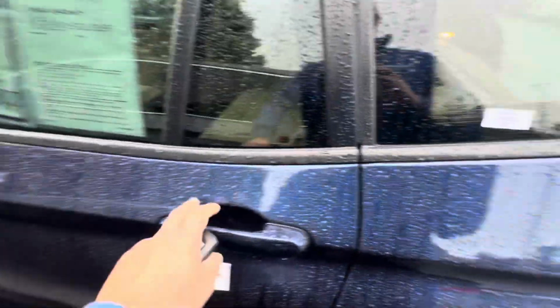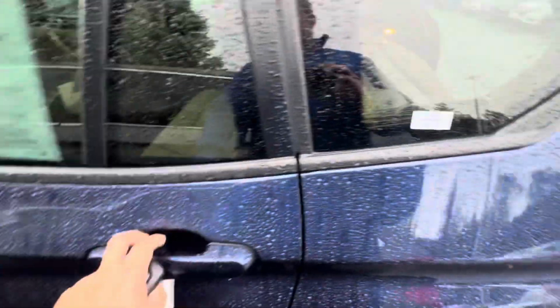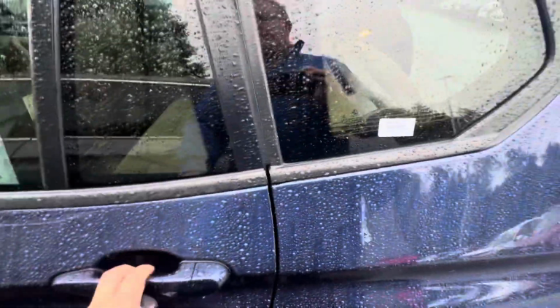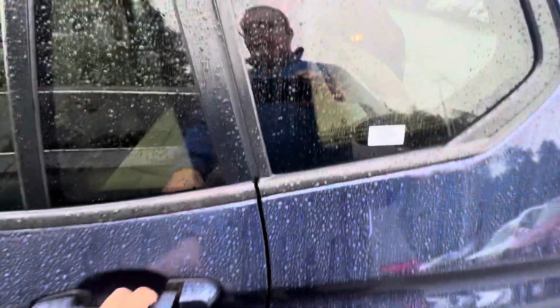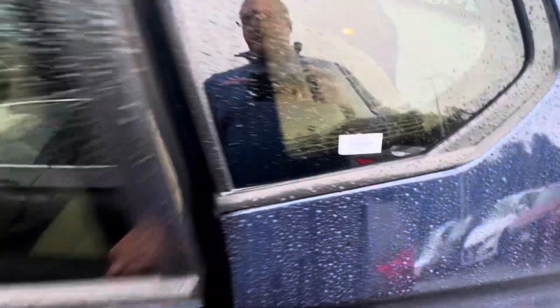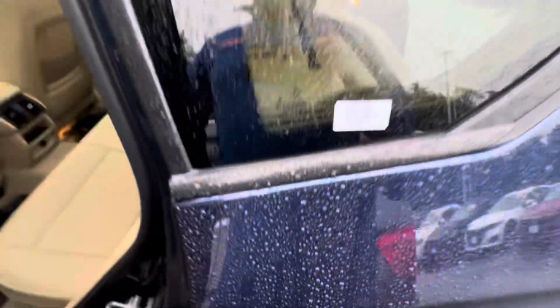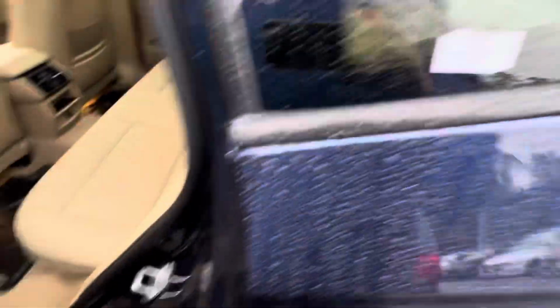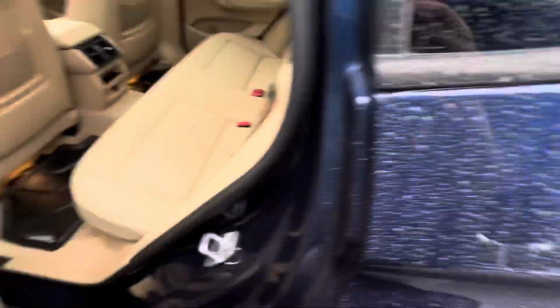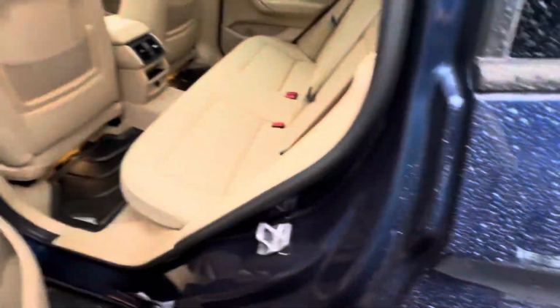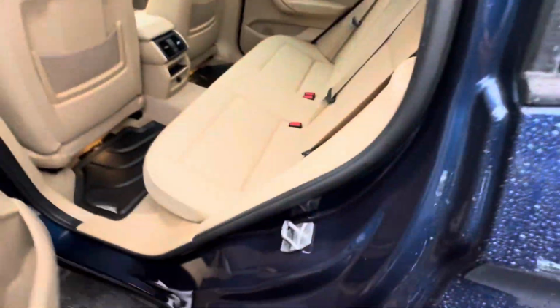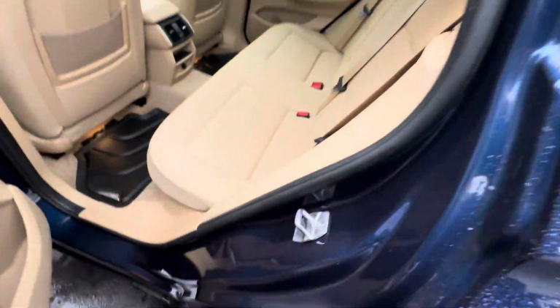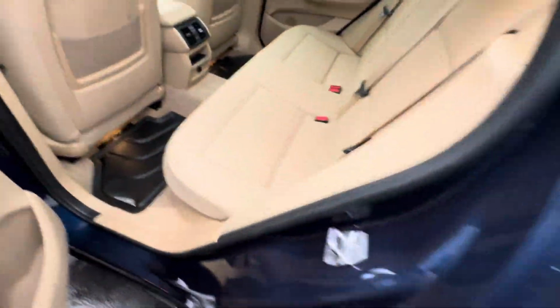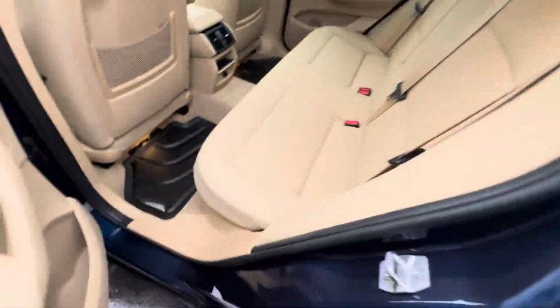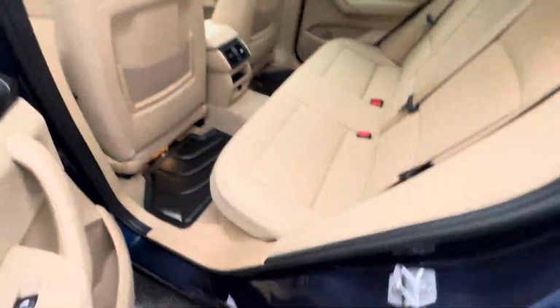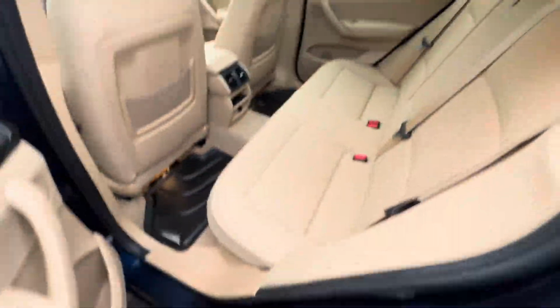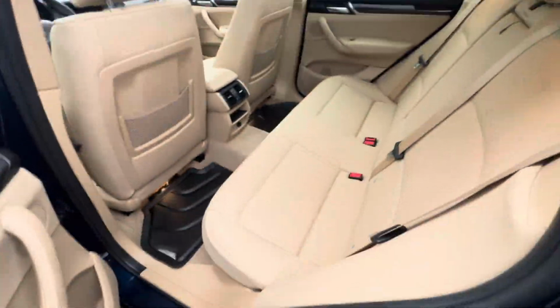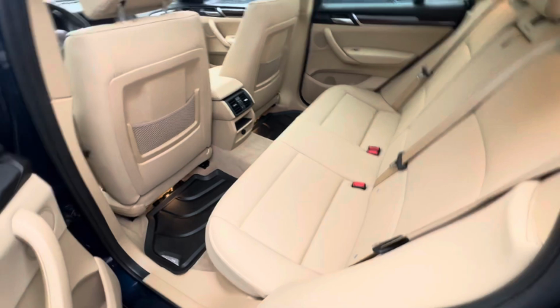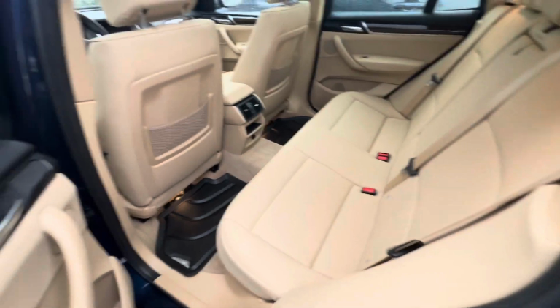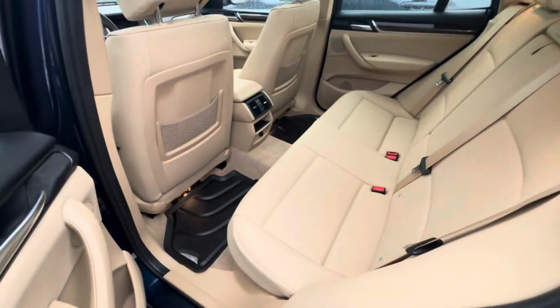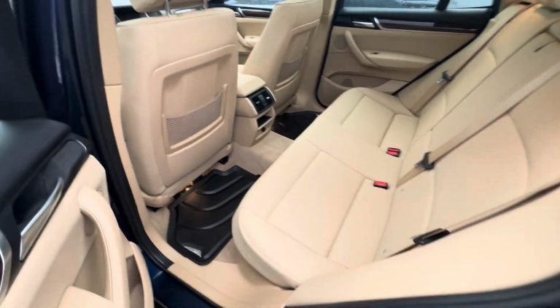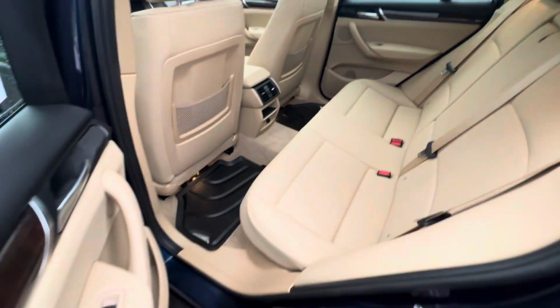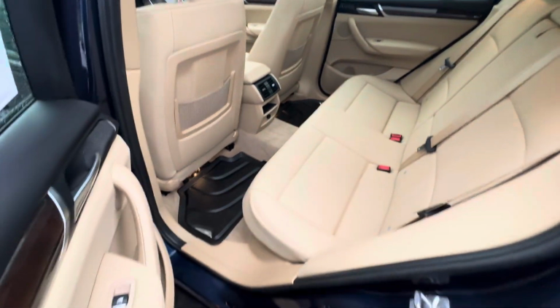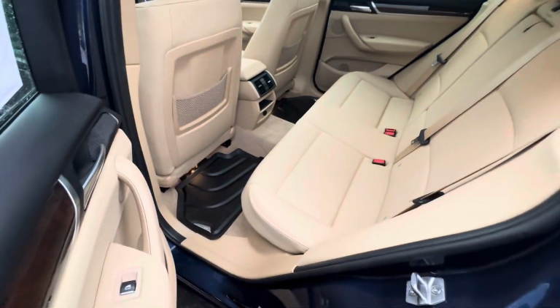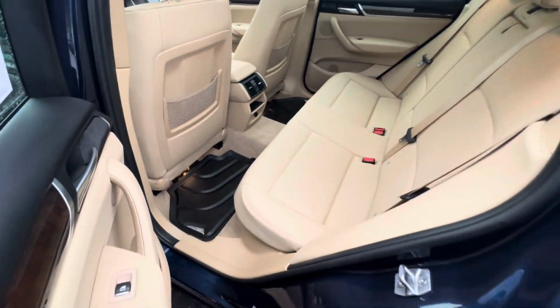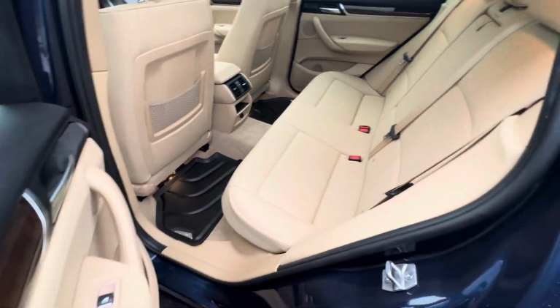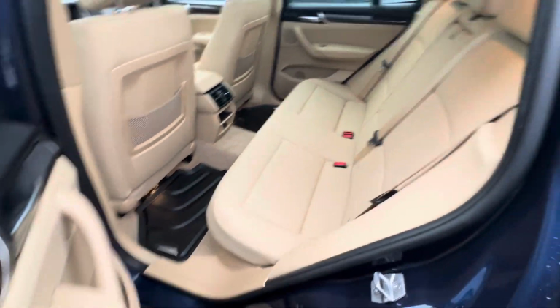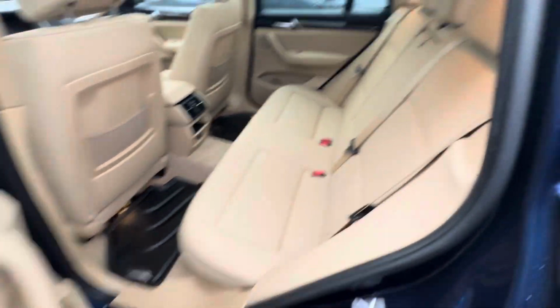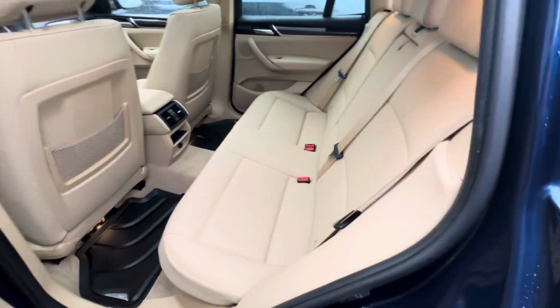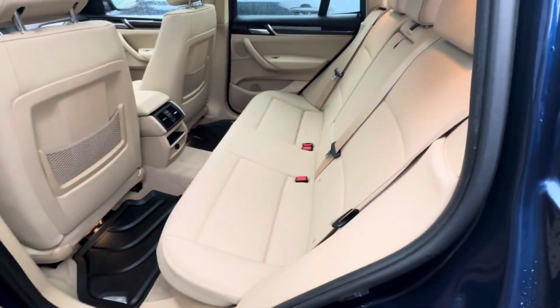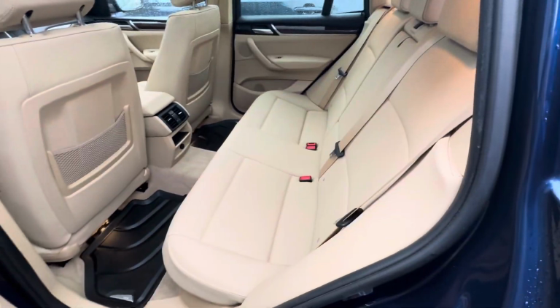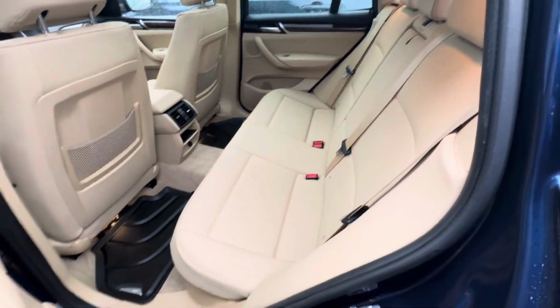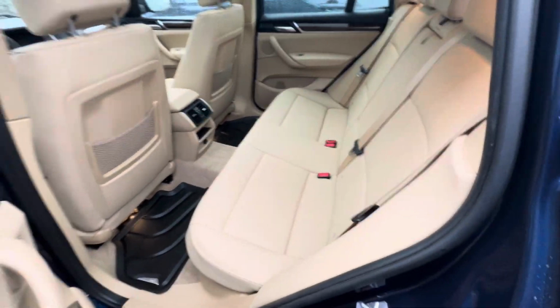I'm going to show you that there — a nice tan interior, as you can see. All-season mats, like I said, are included here.